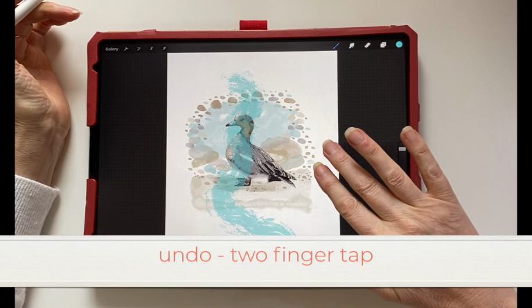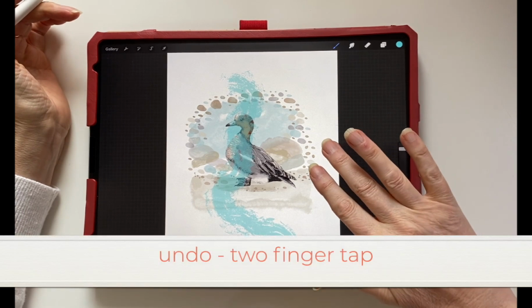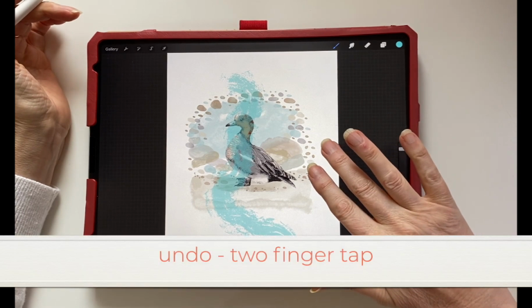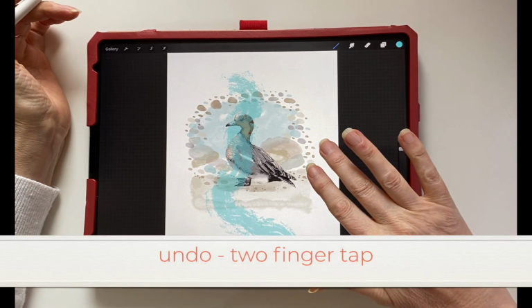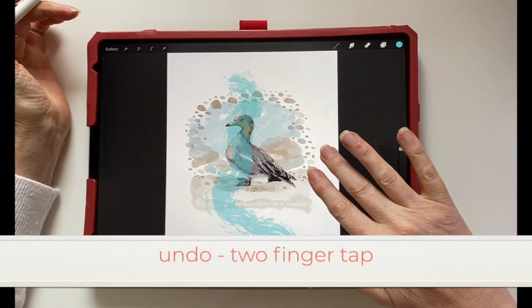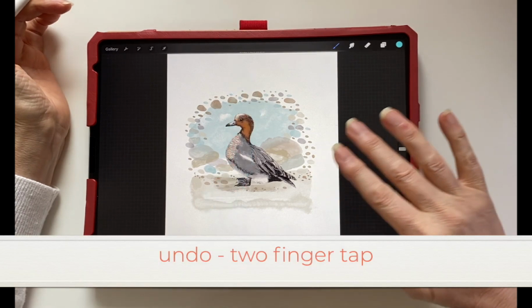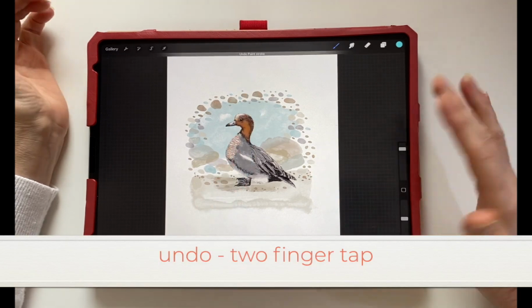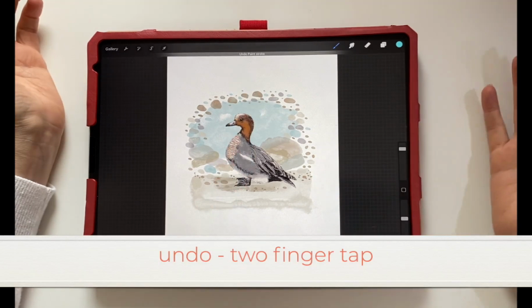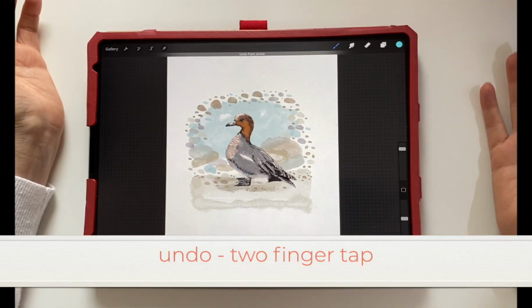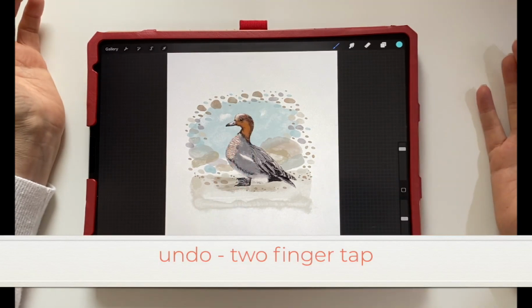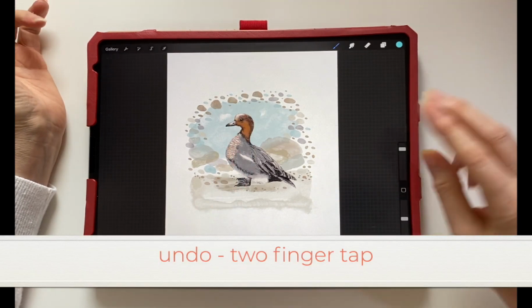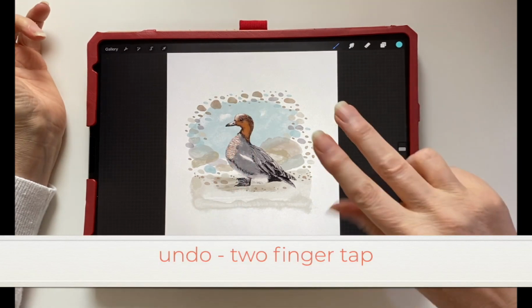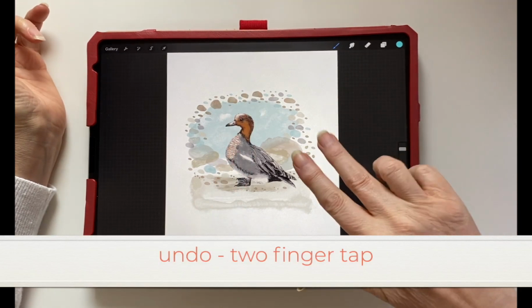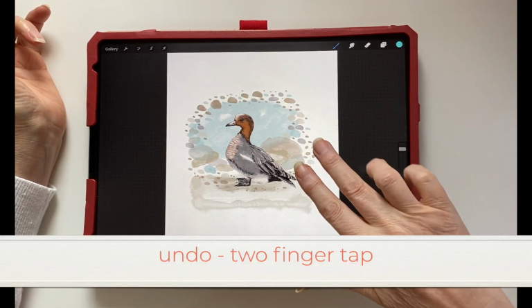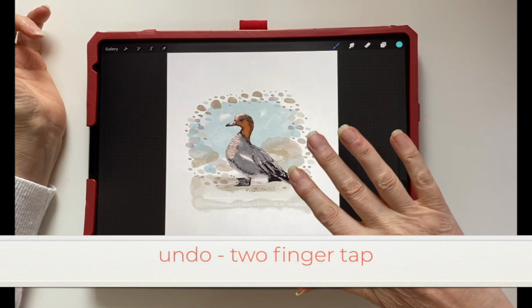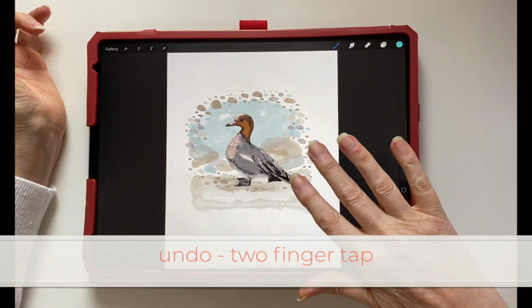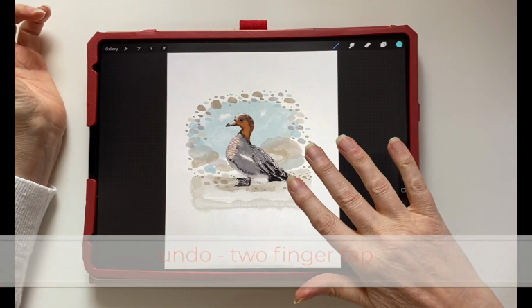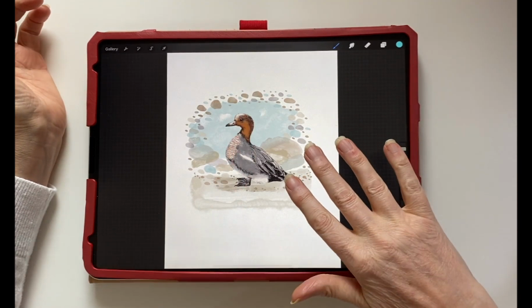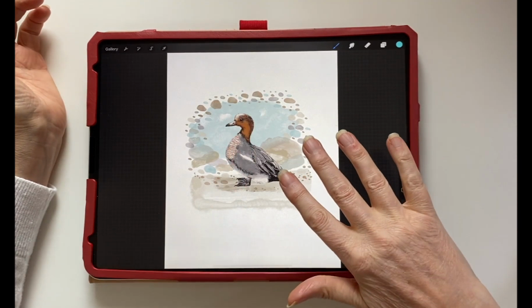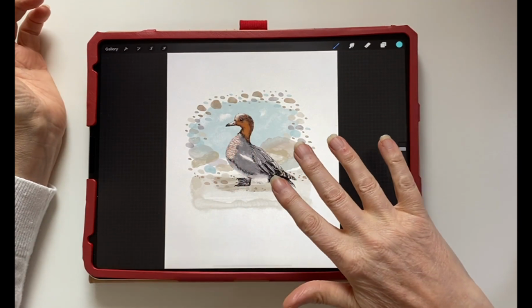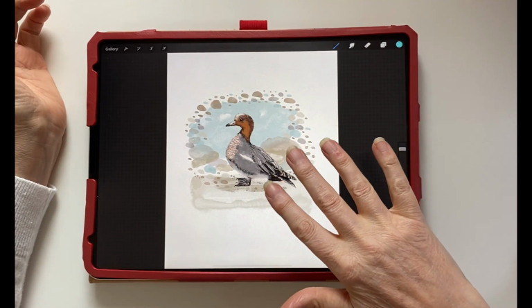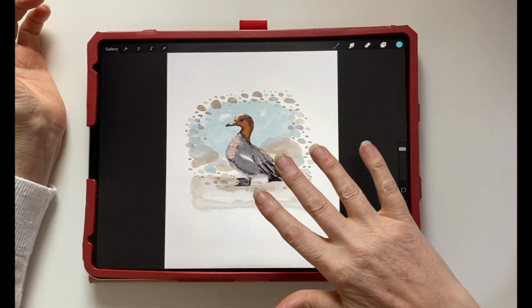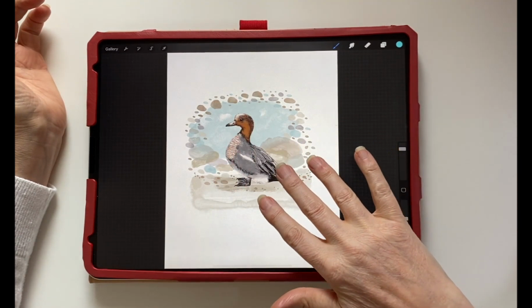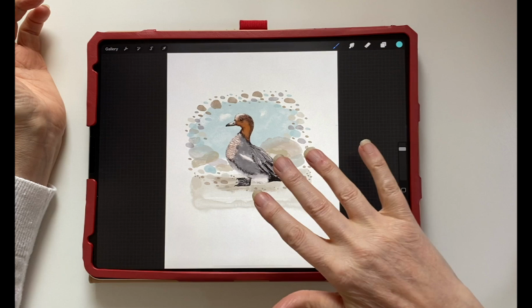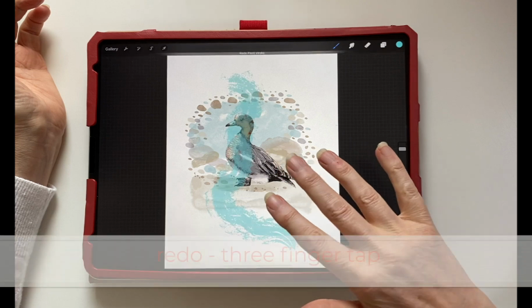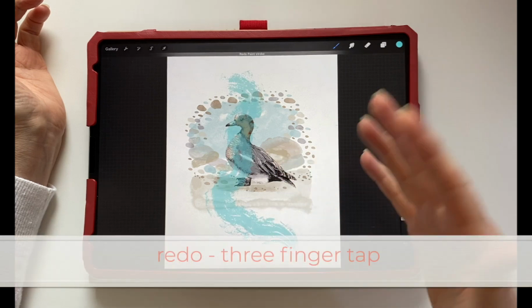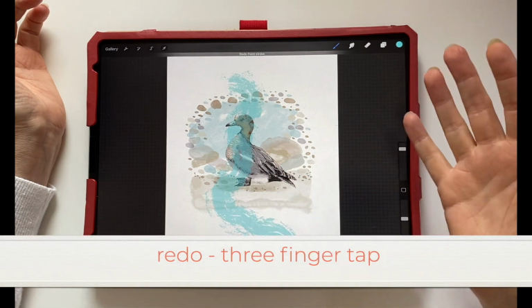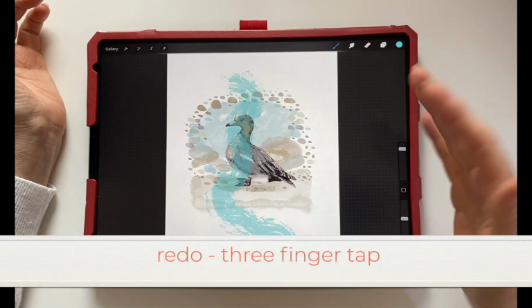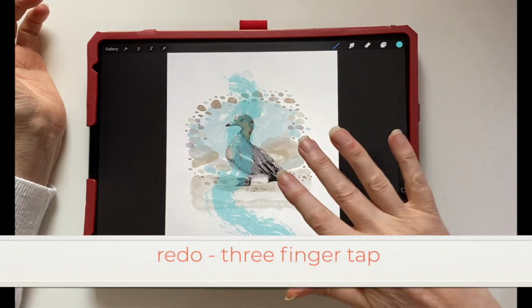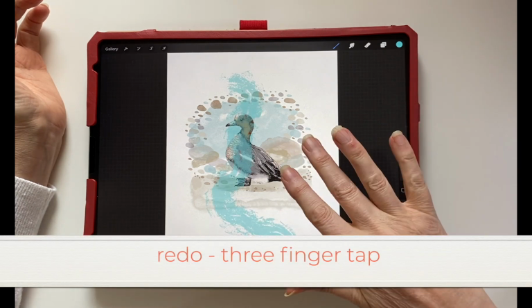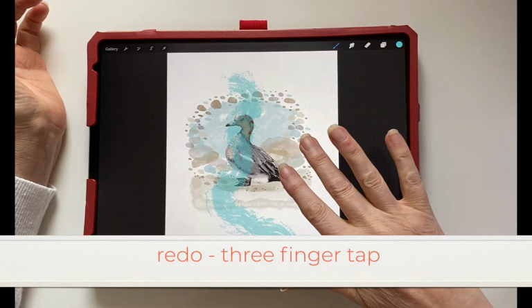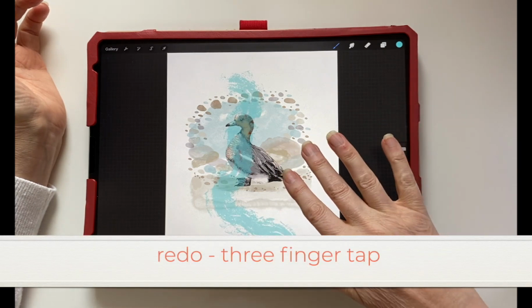To undo, a two-finger tap will undo. A three-finger tap will redo.